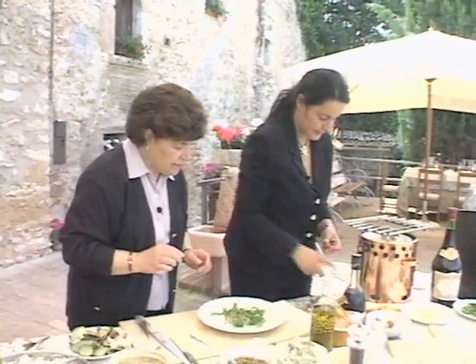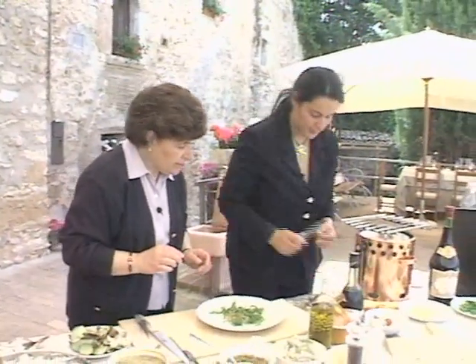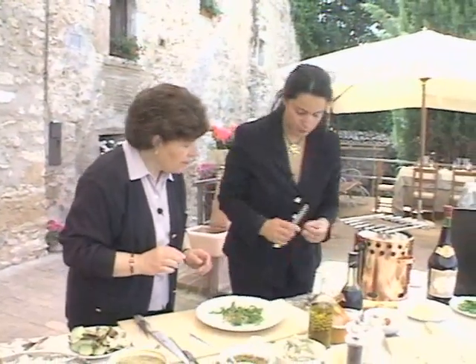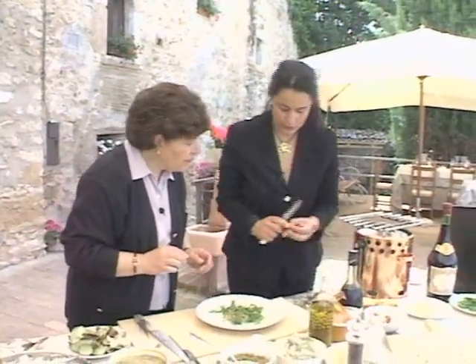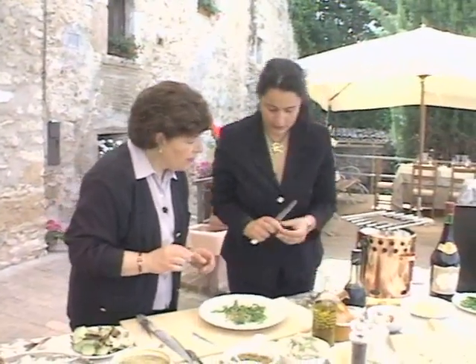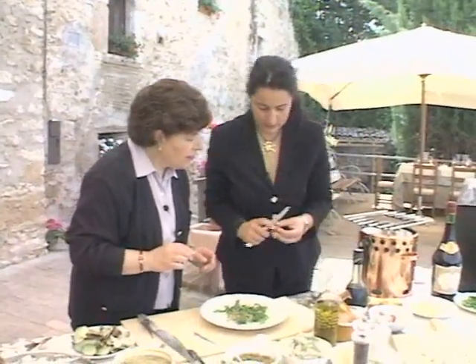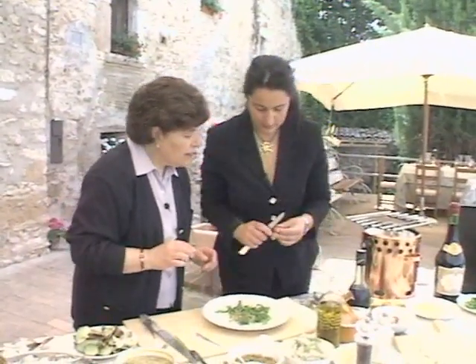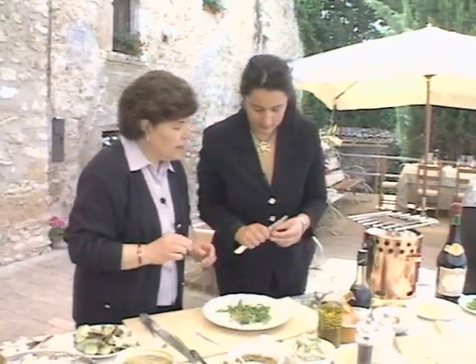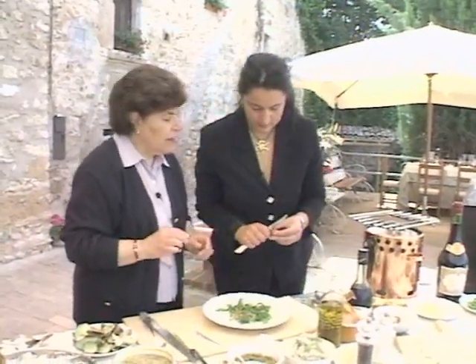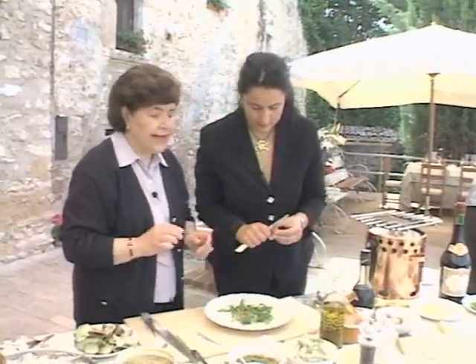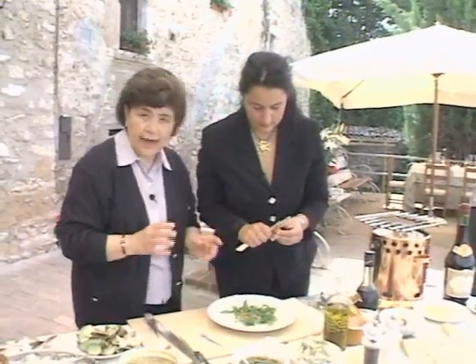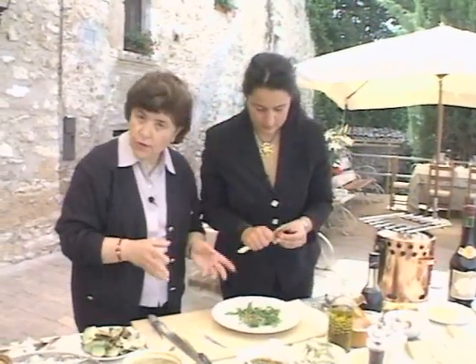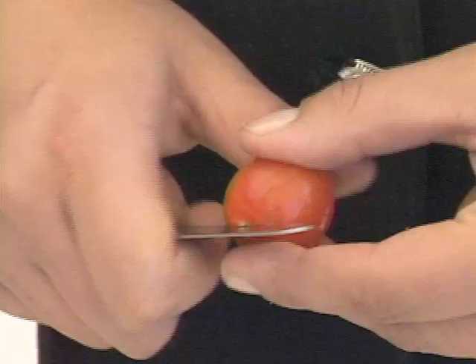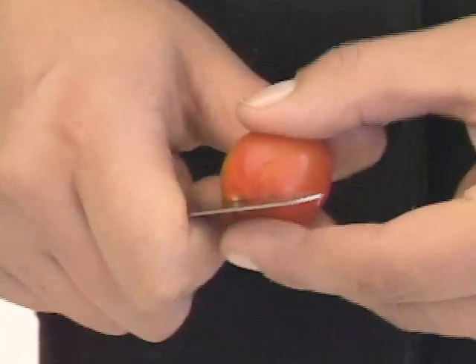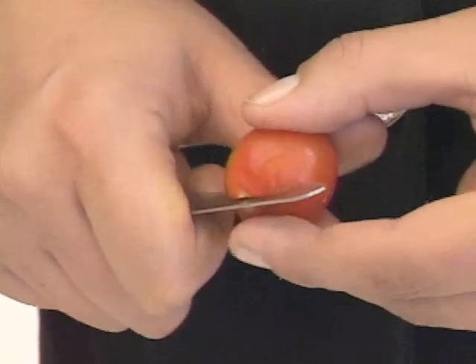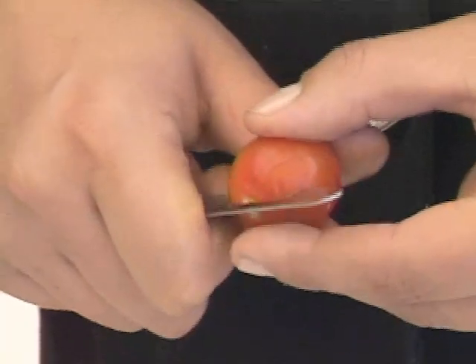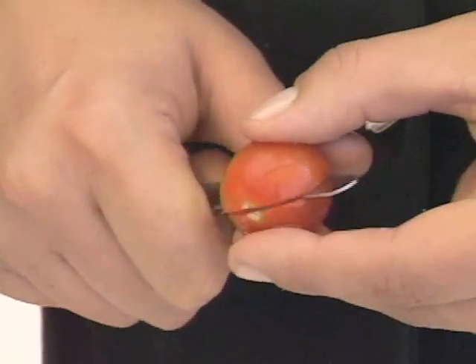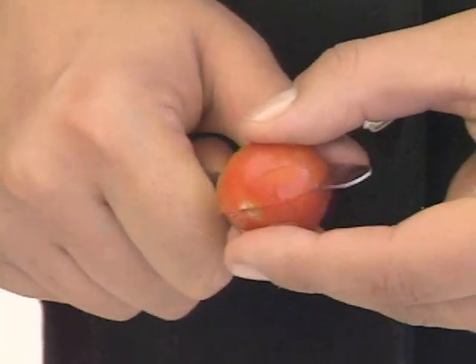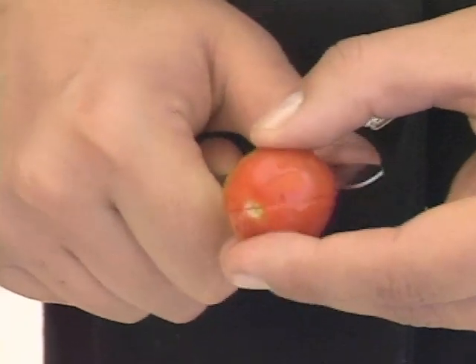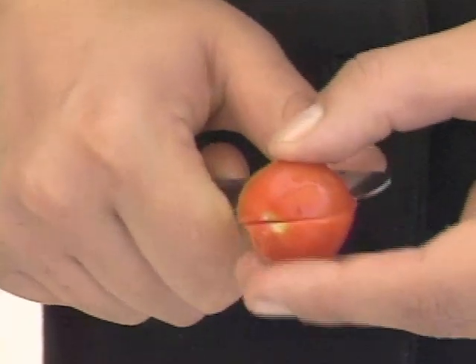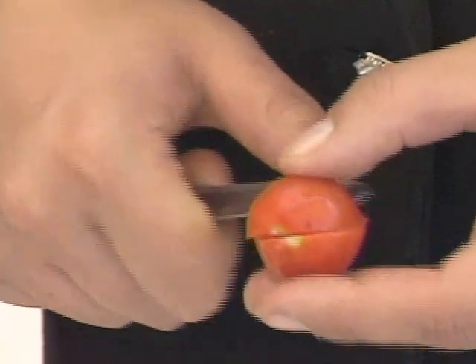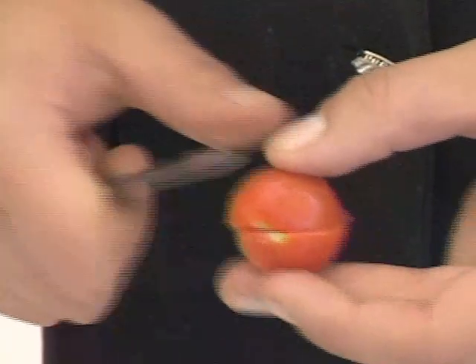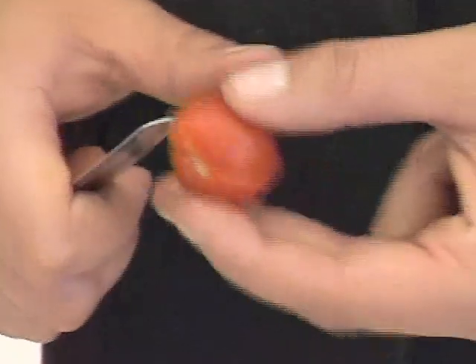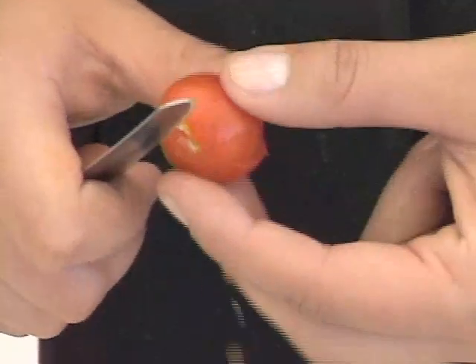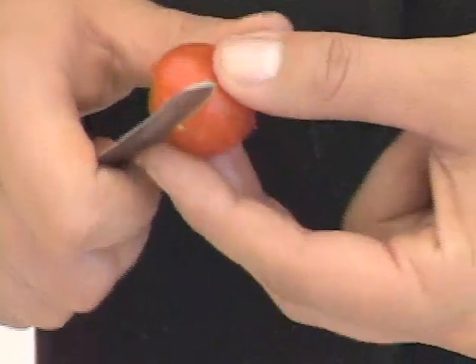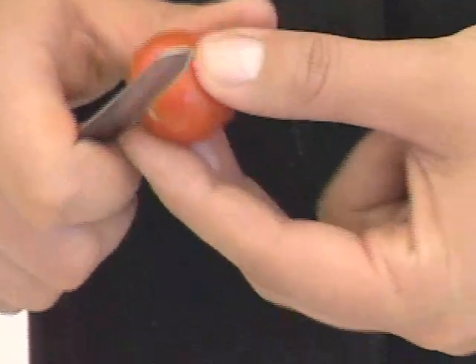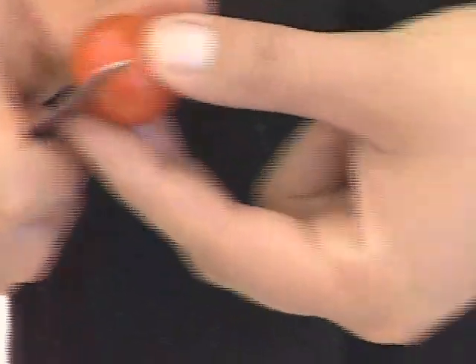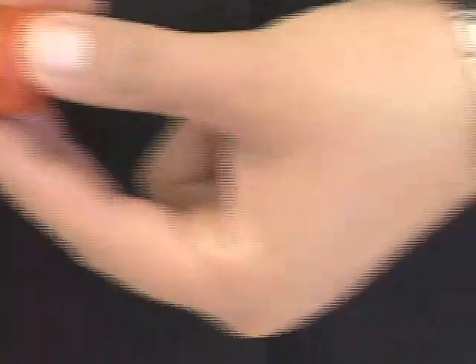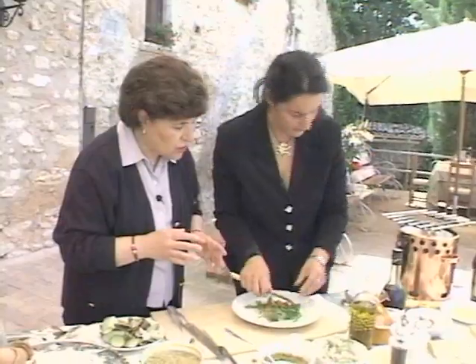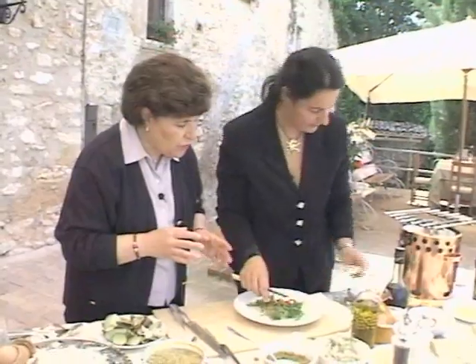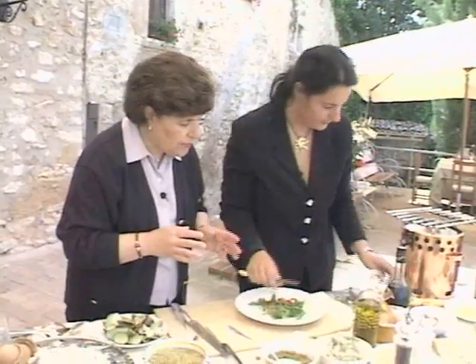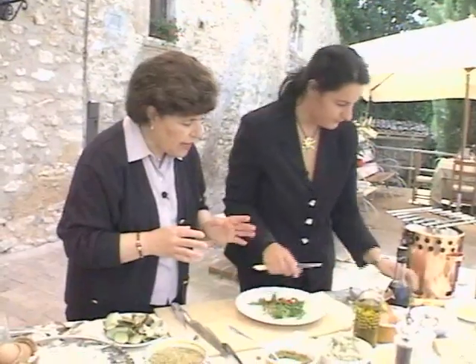Dei pomodorini — we're putting just small tomatoes, pomodorini, on top.